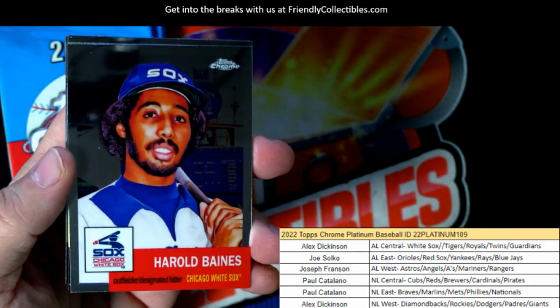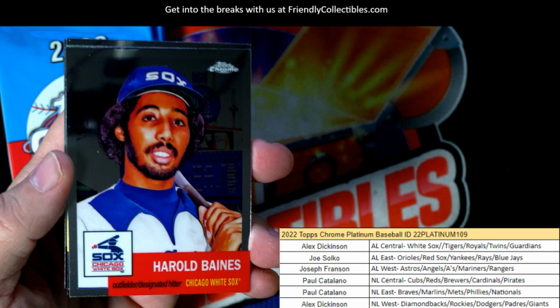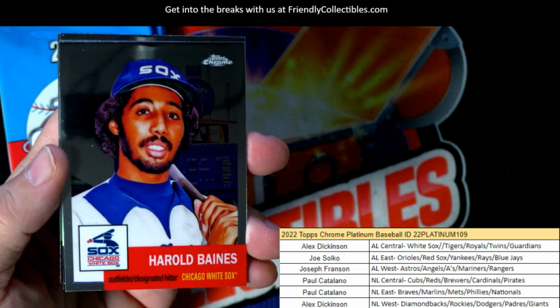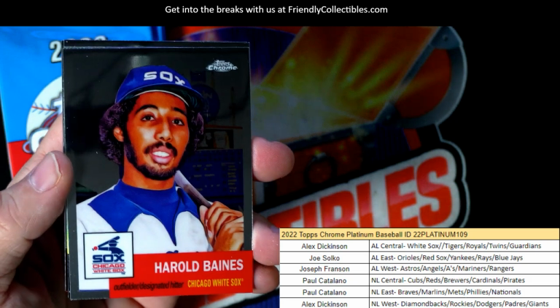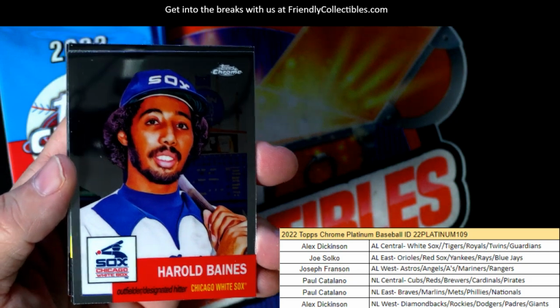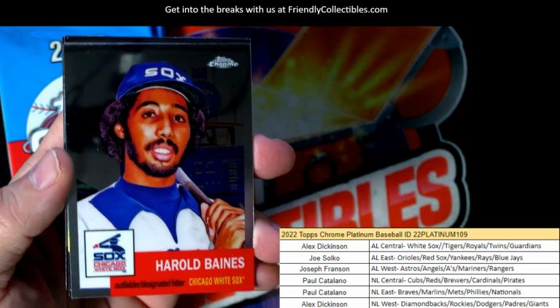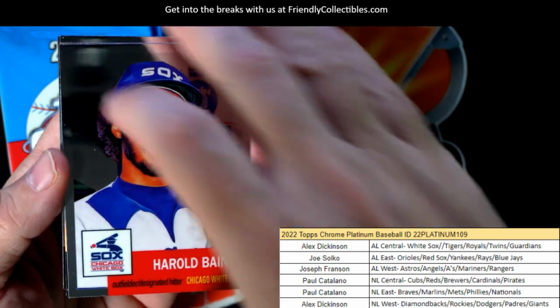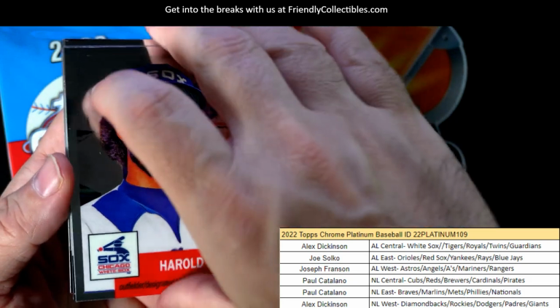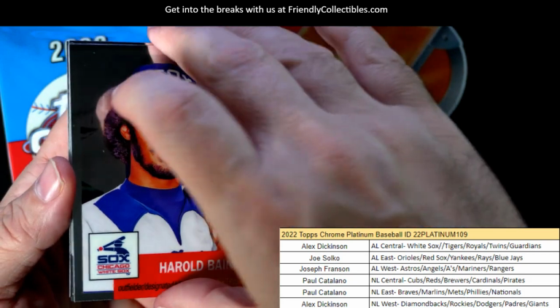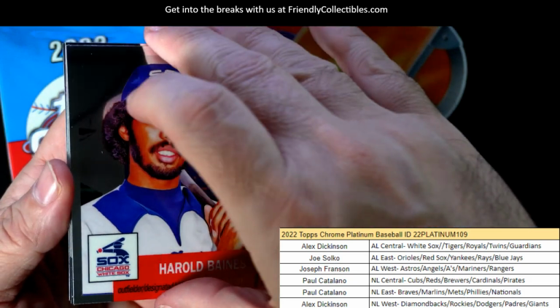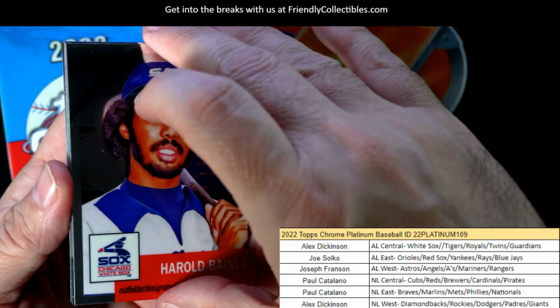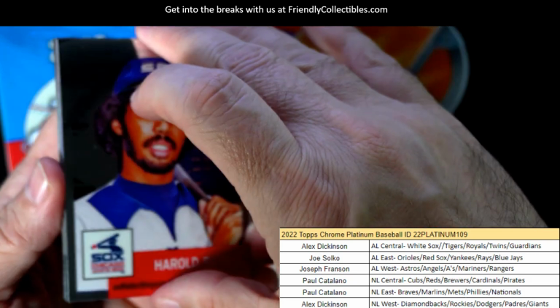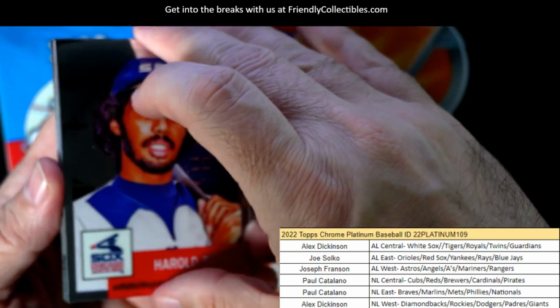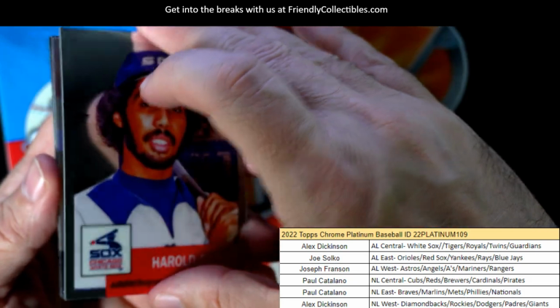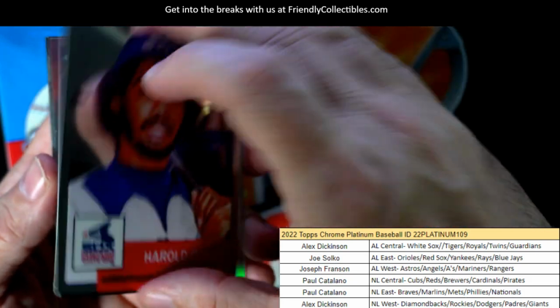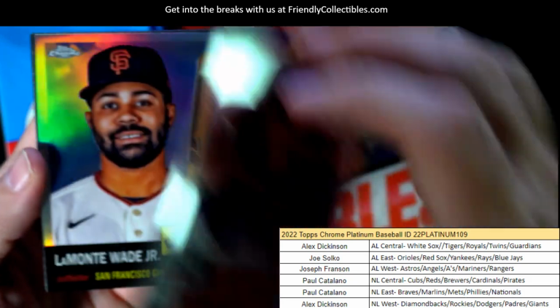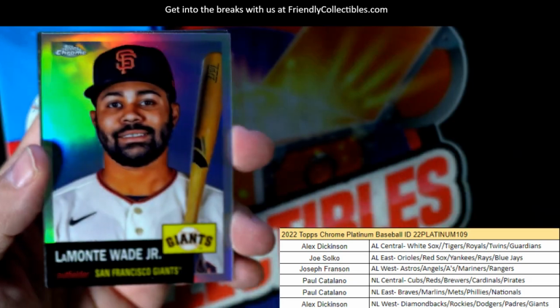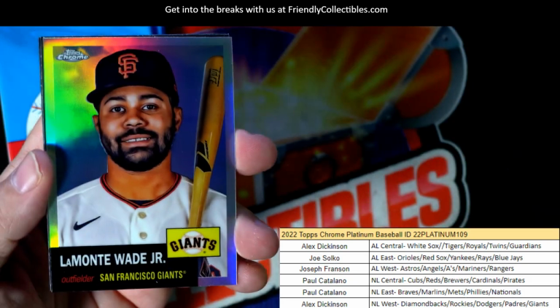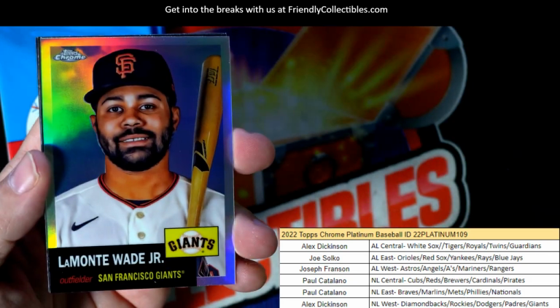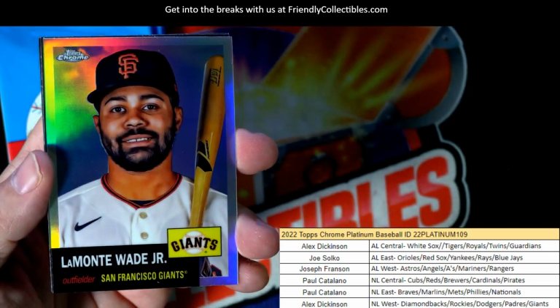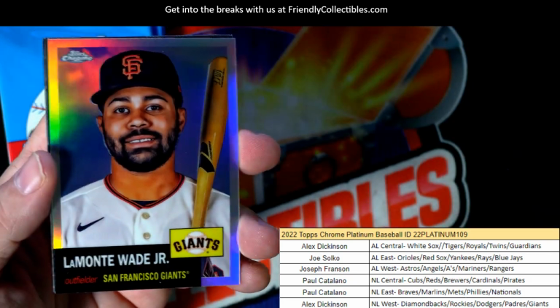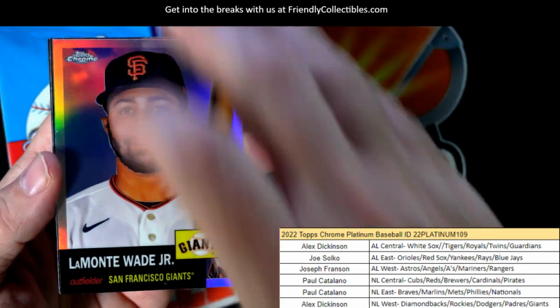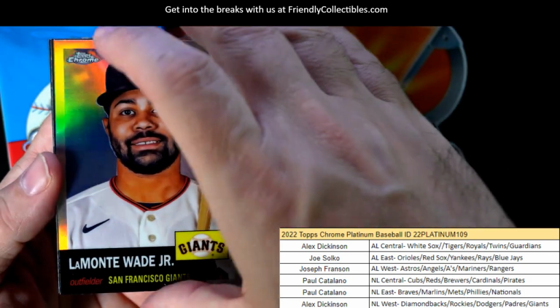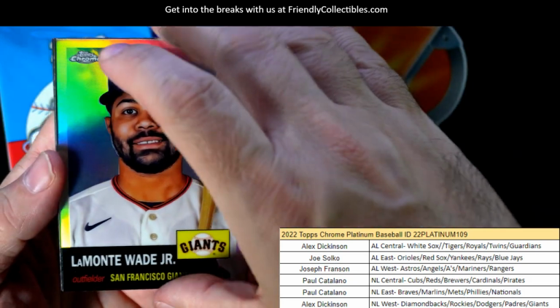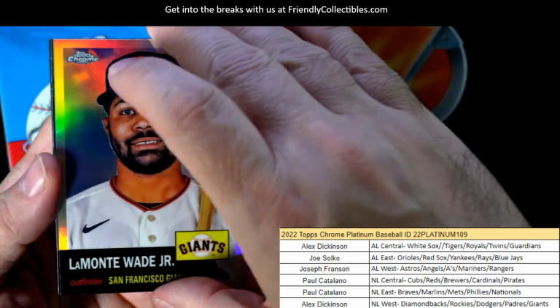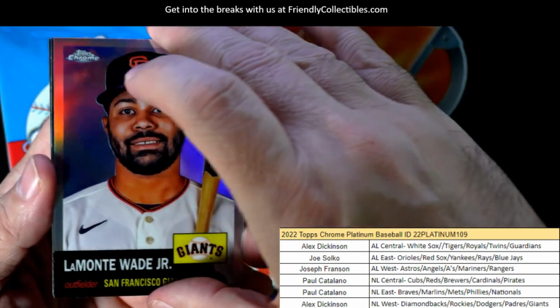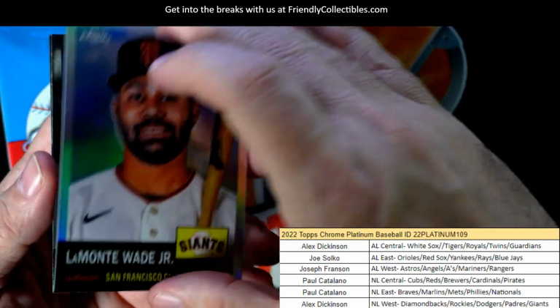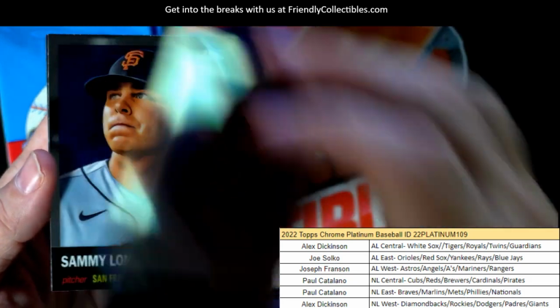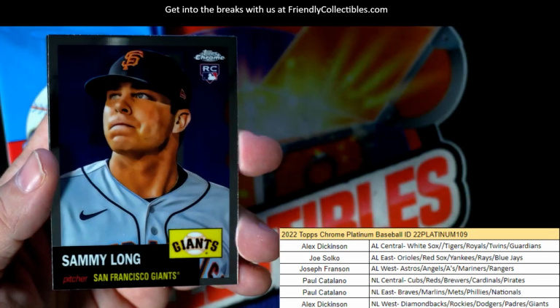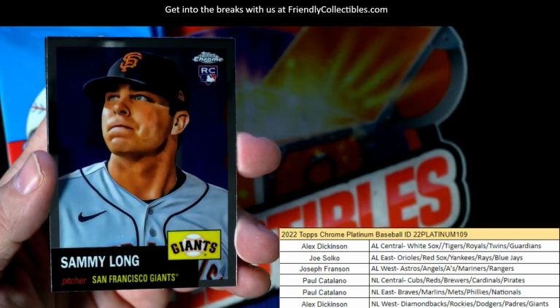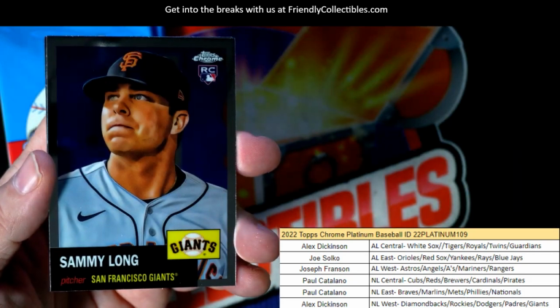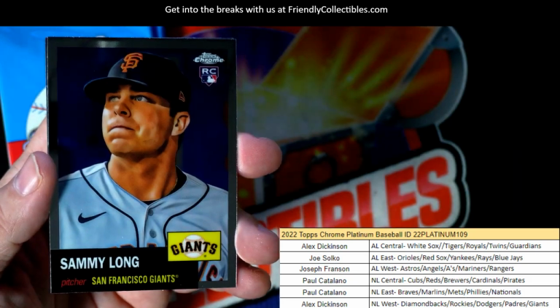Harold — that's an awesome Harold Baines card. And Wade Jr.